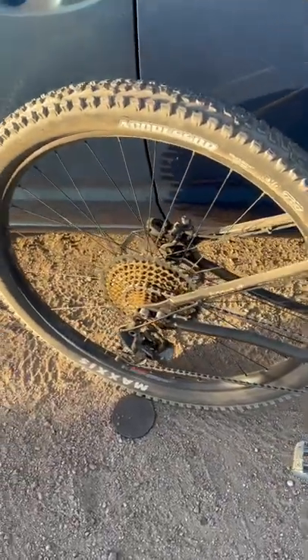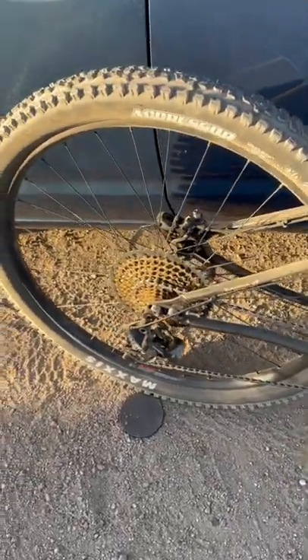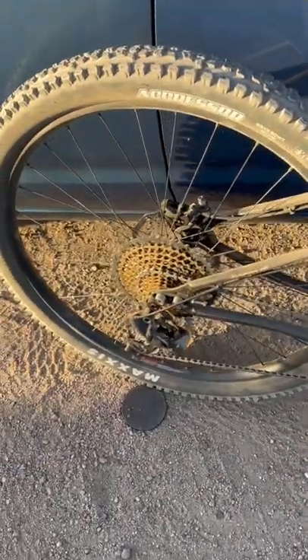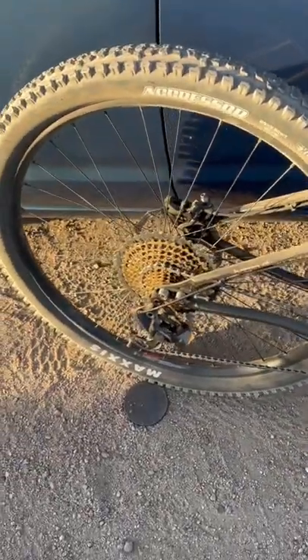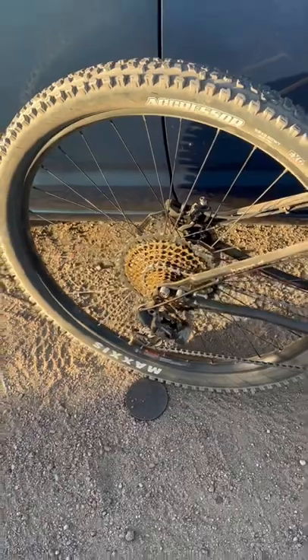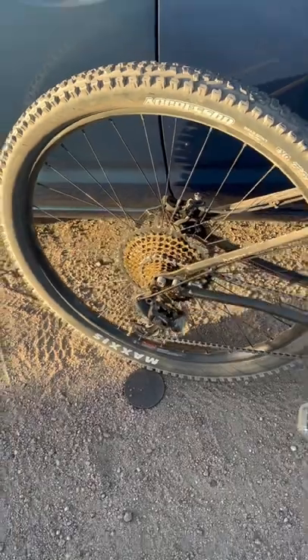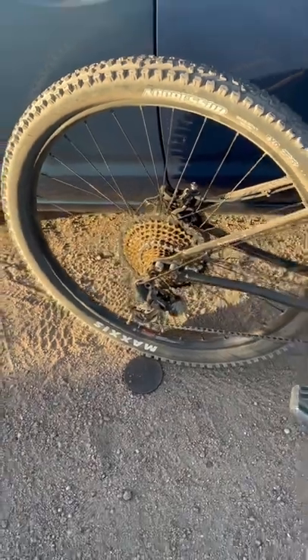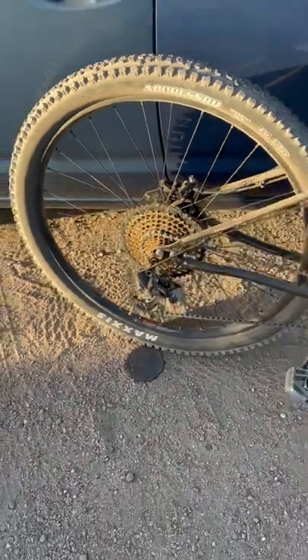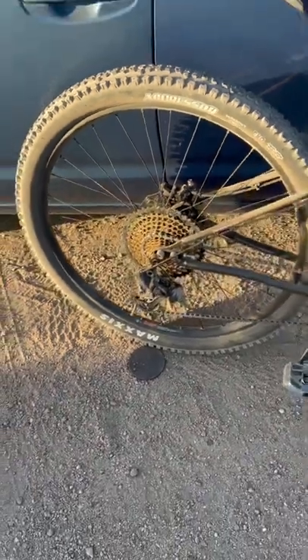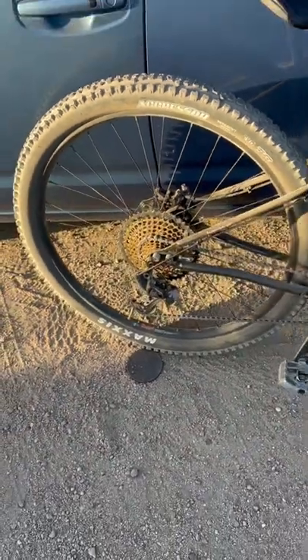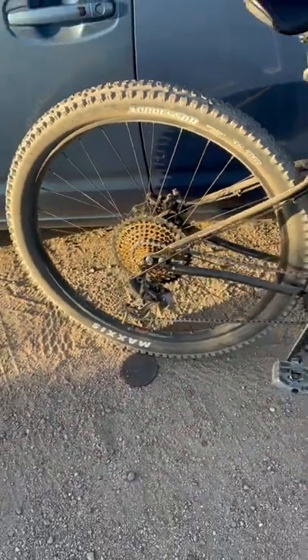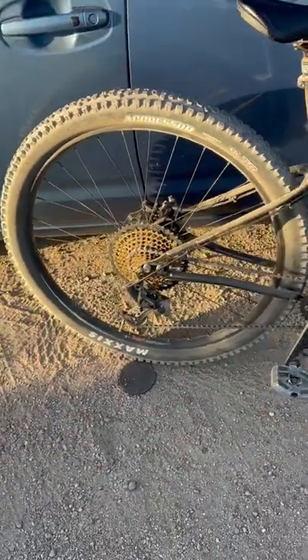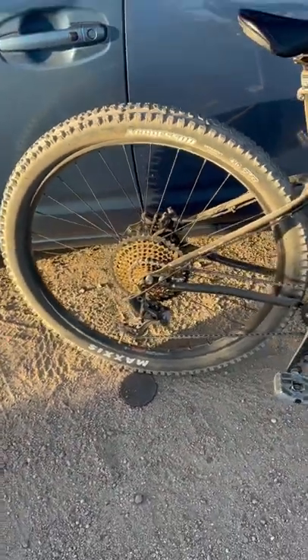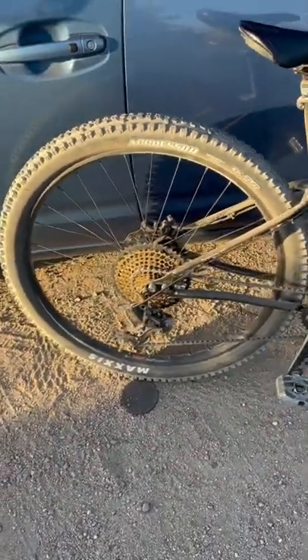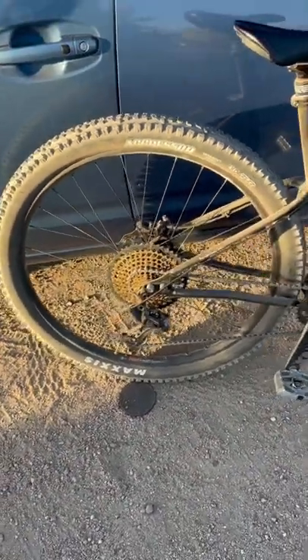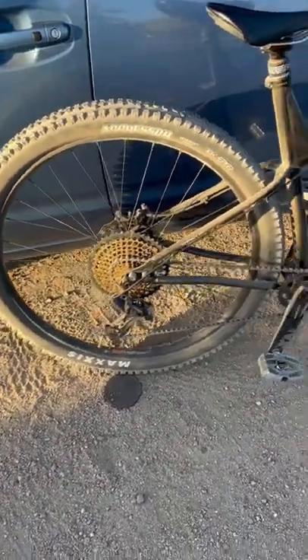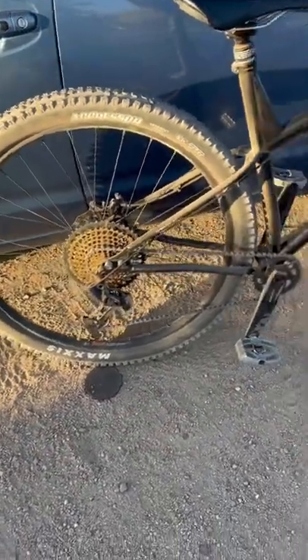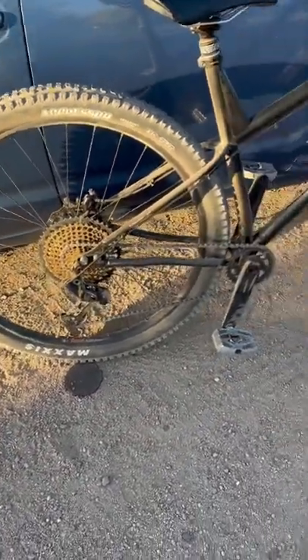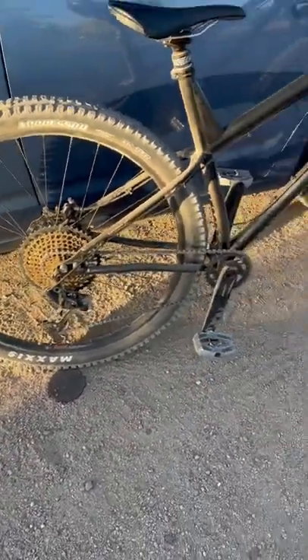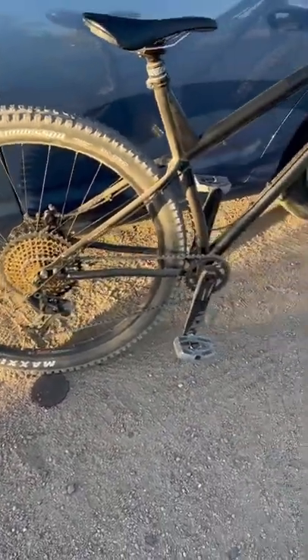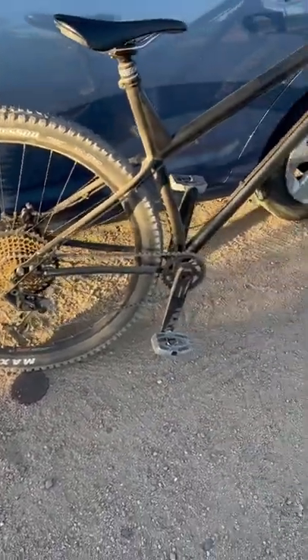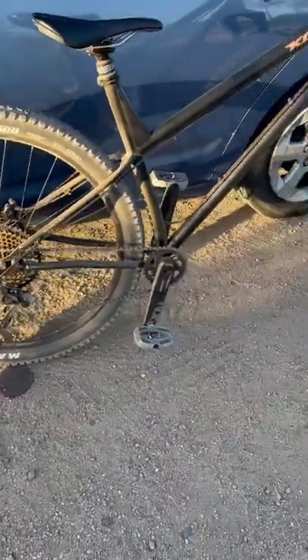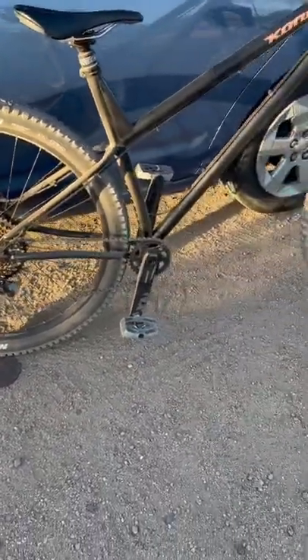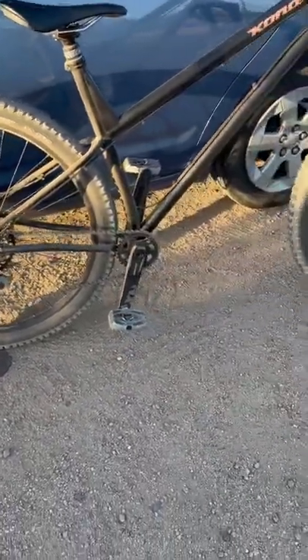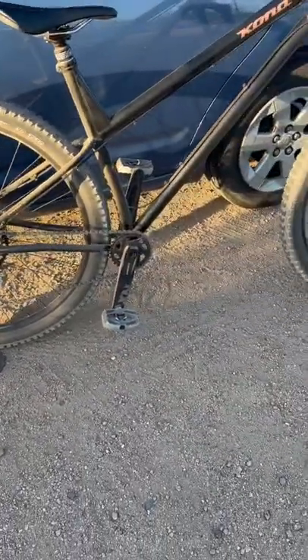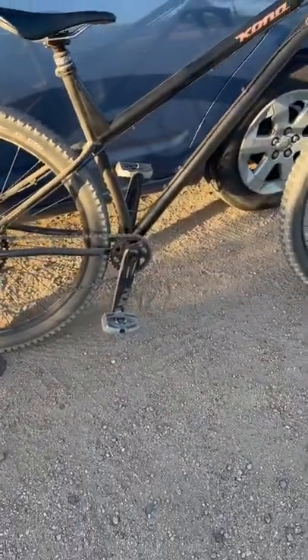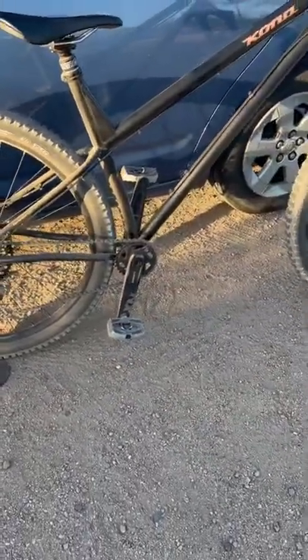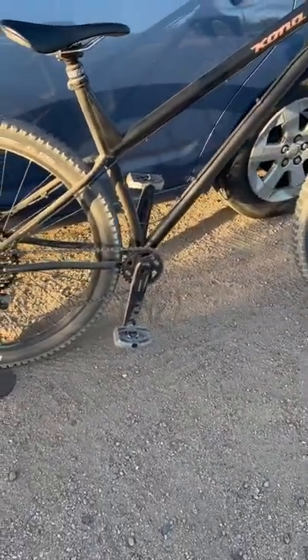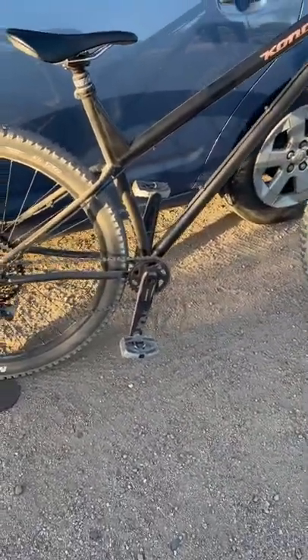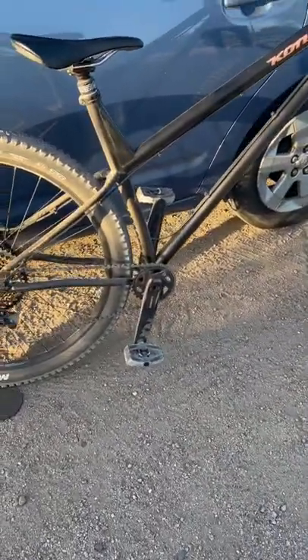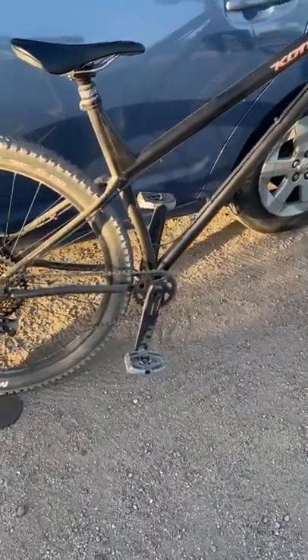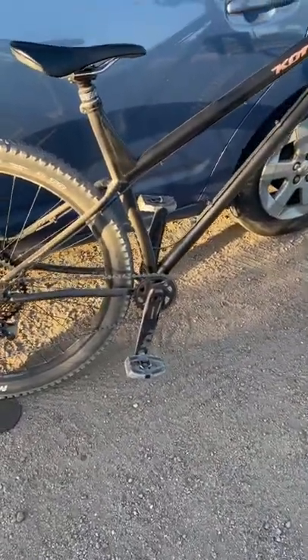It was weird to ride gears again today after being single speed for a few rides.